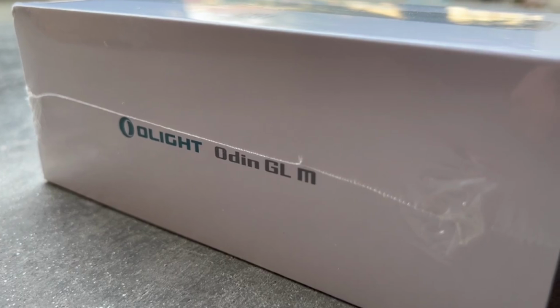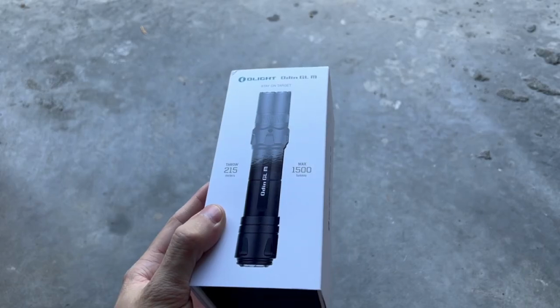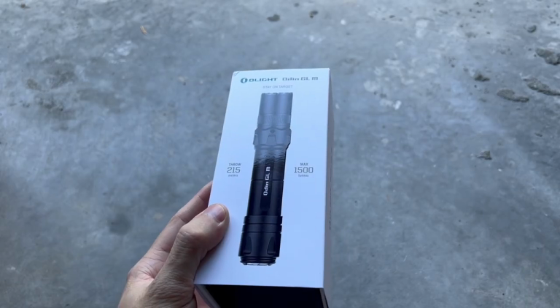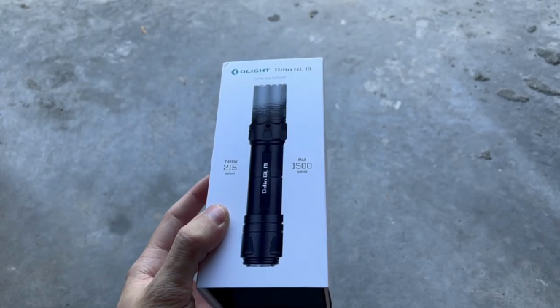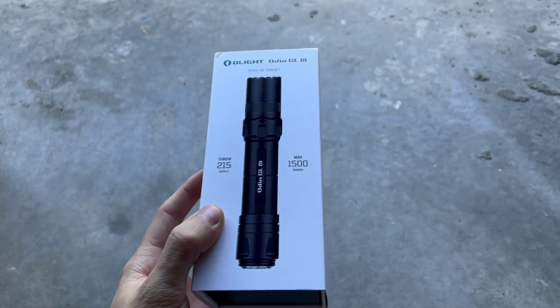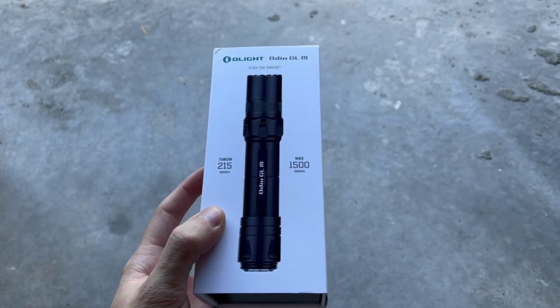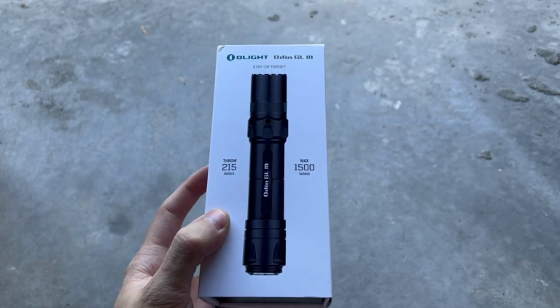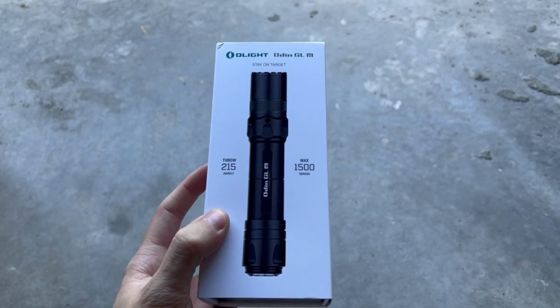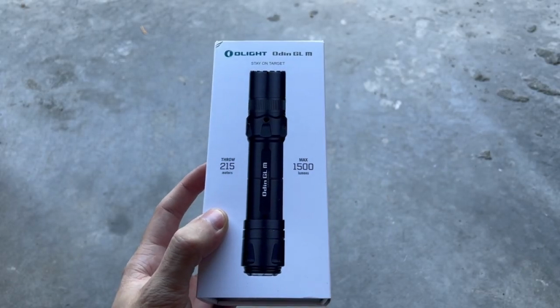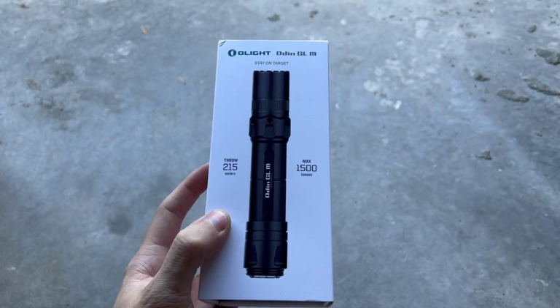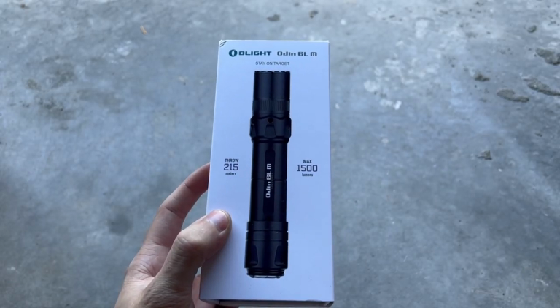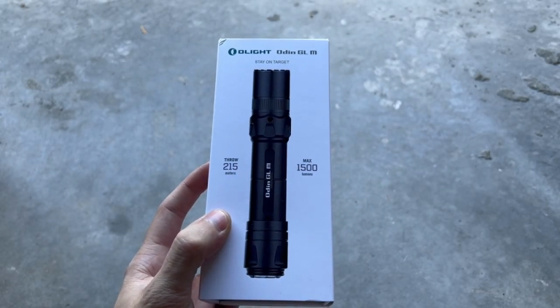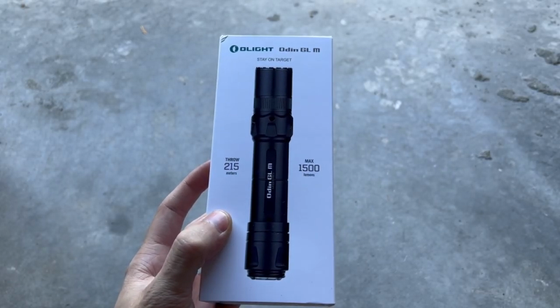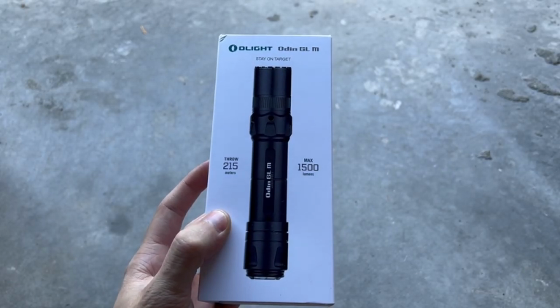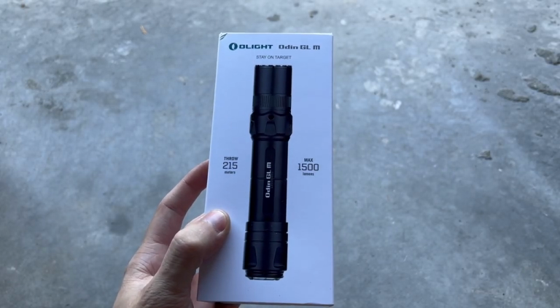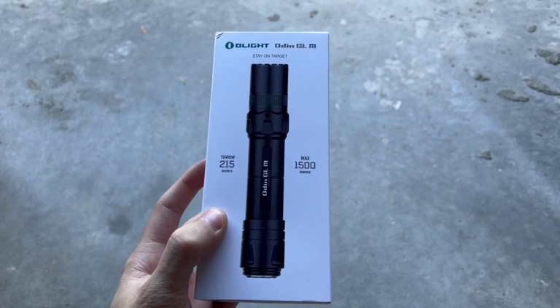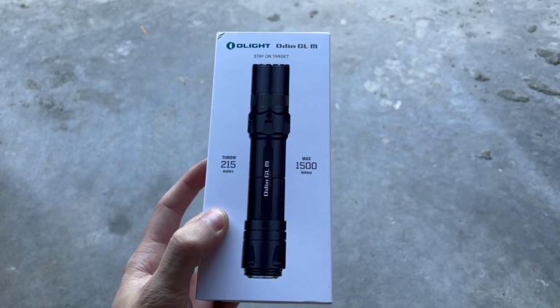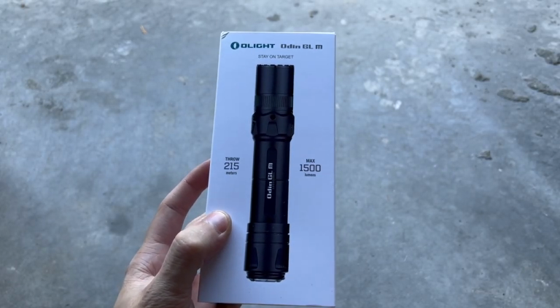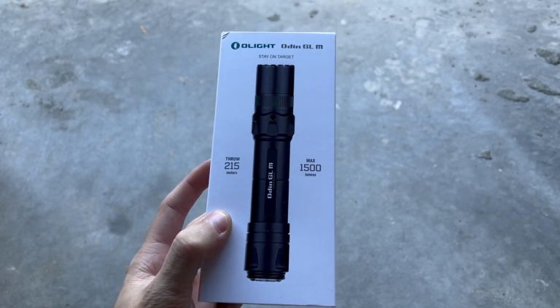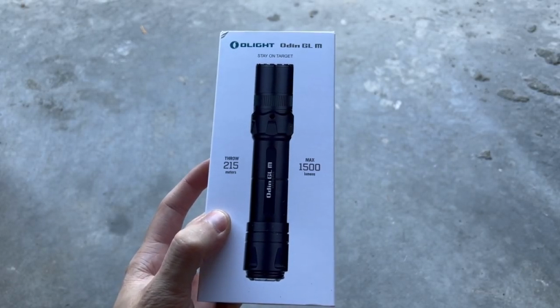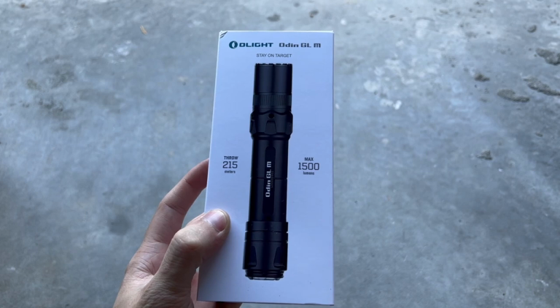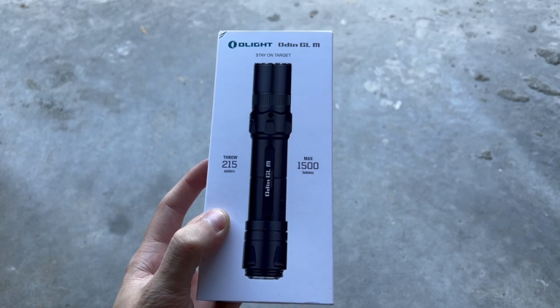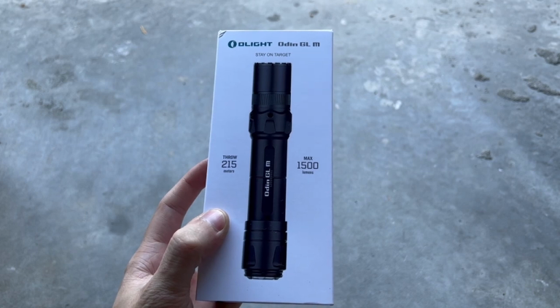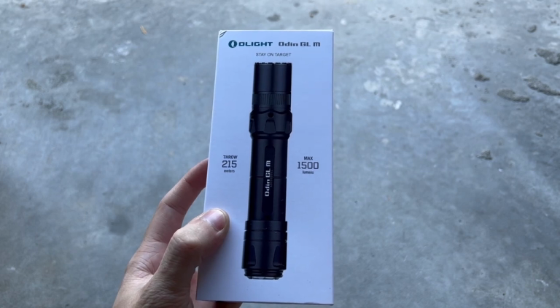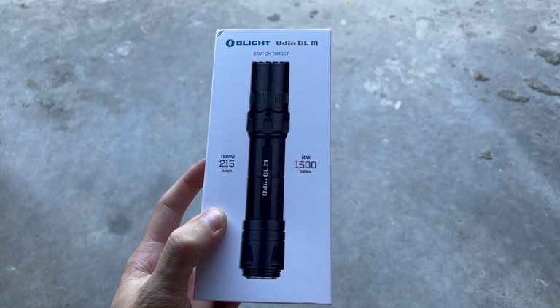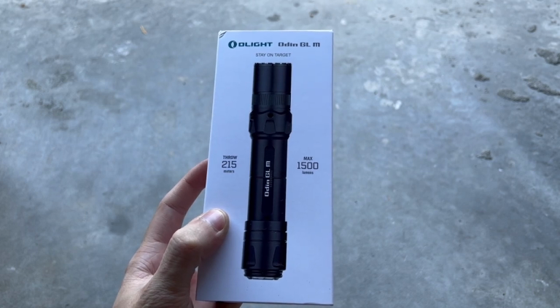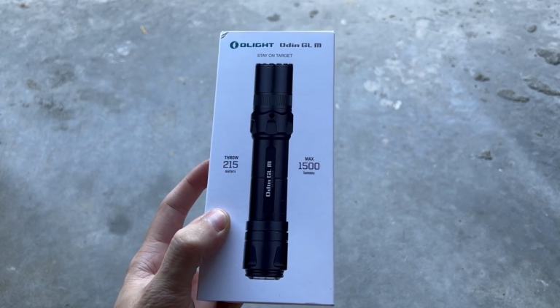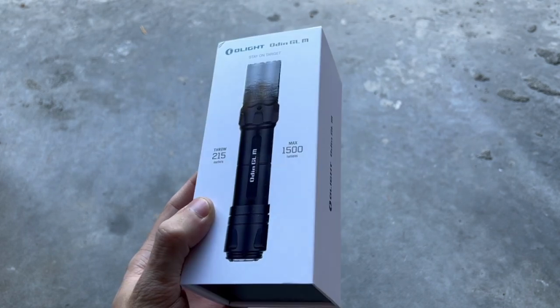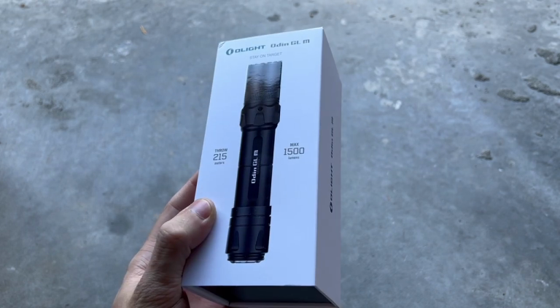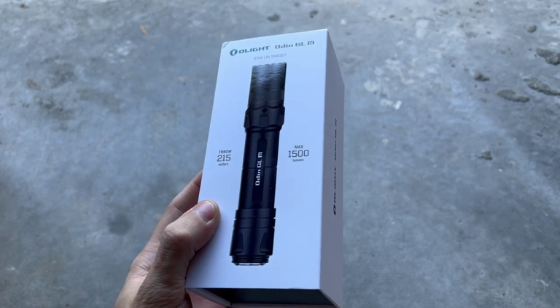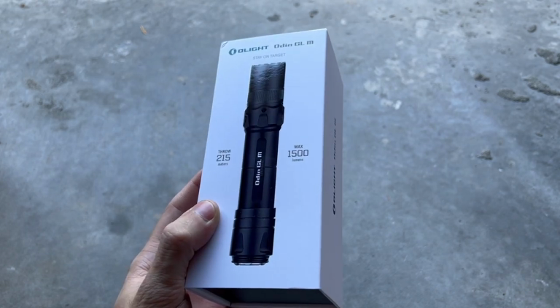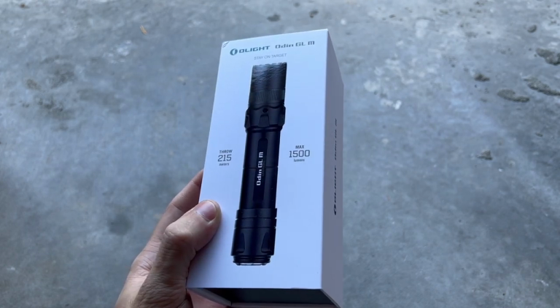What's up guys, today's video is on the new Olight Odin GLM. Let's unbox it.